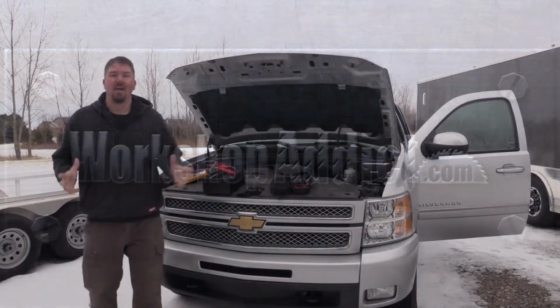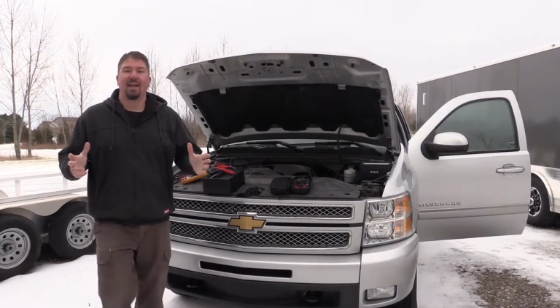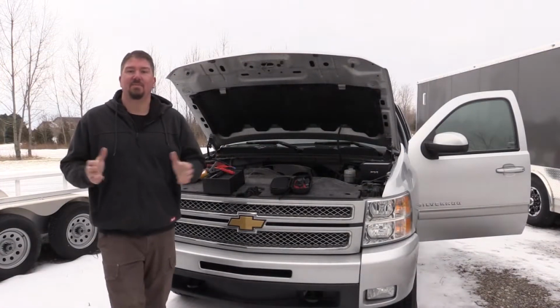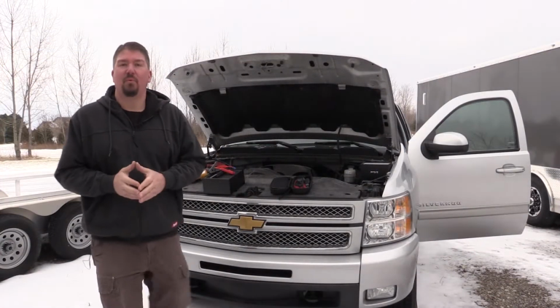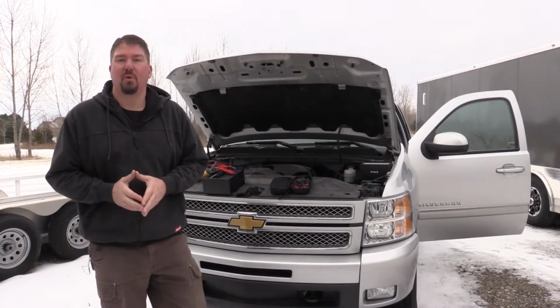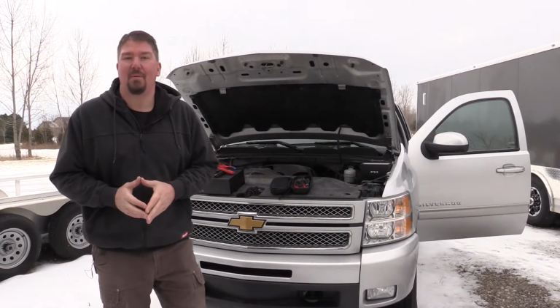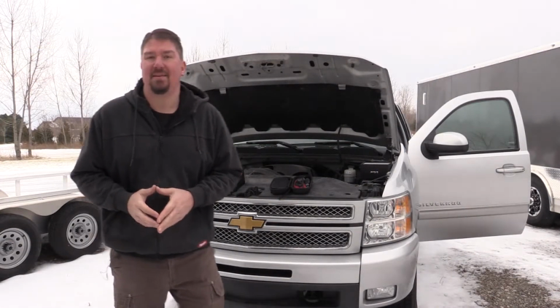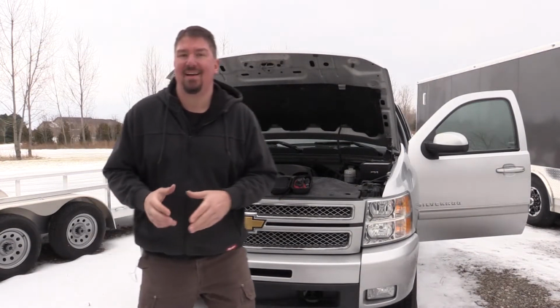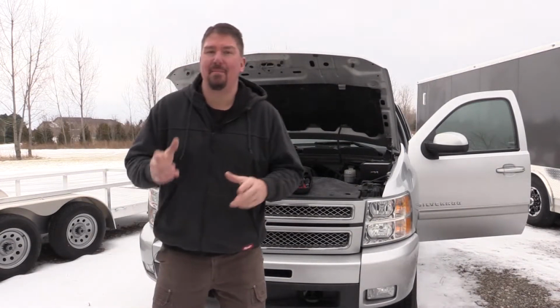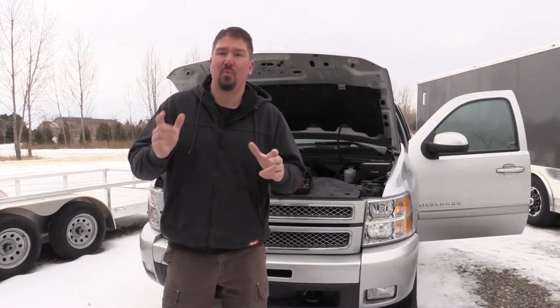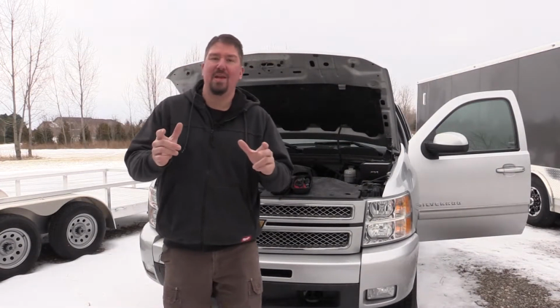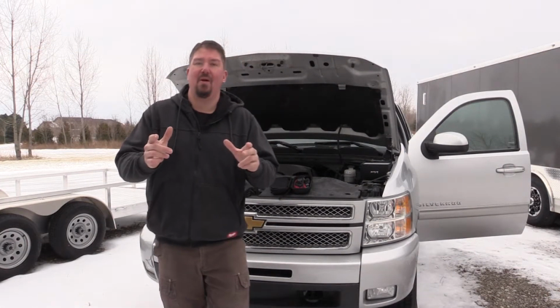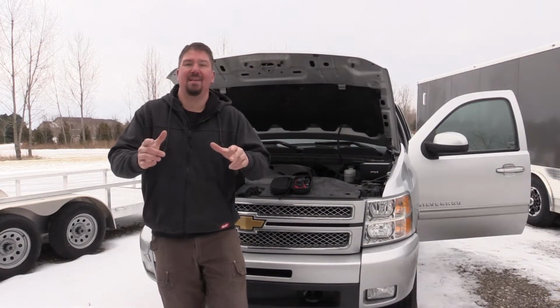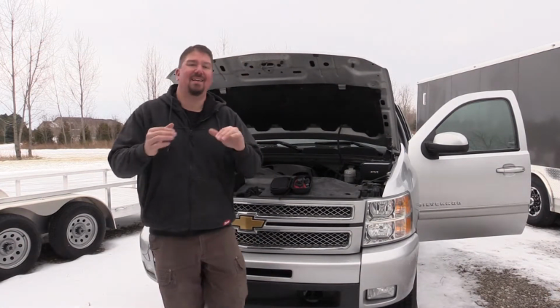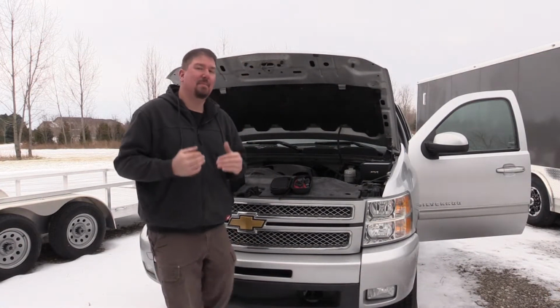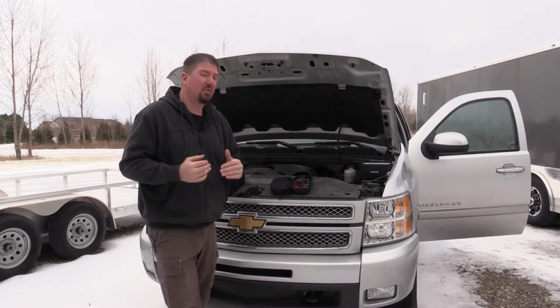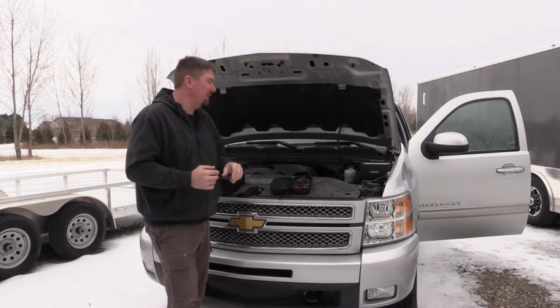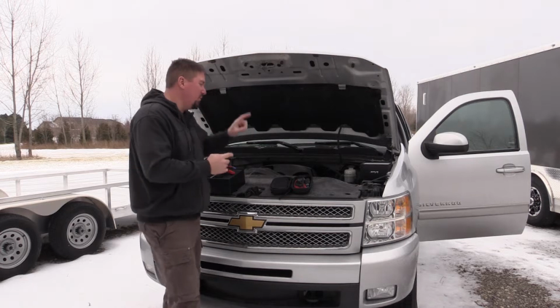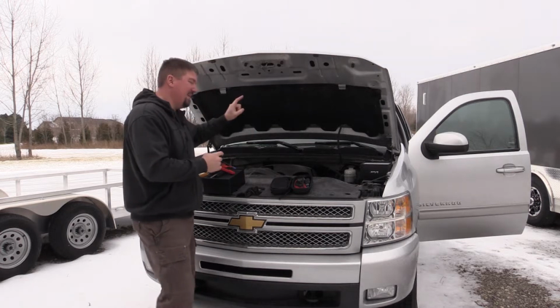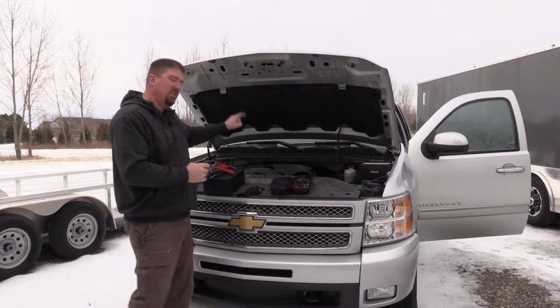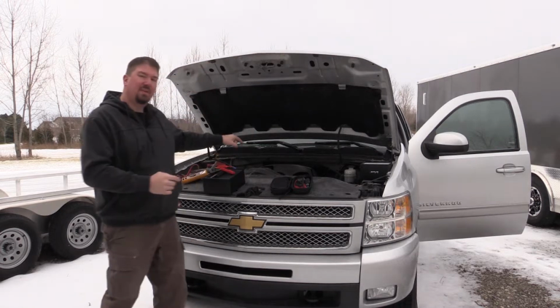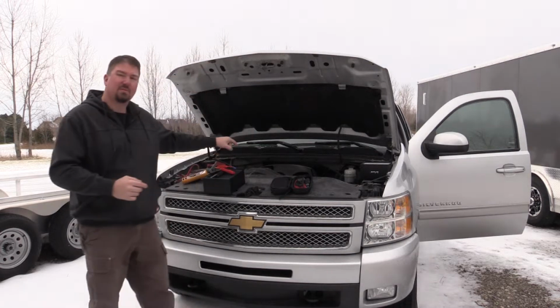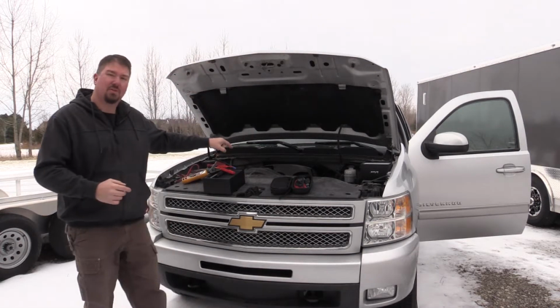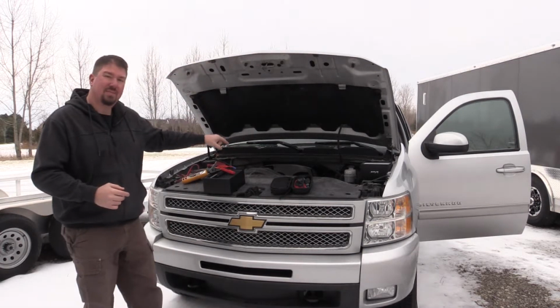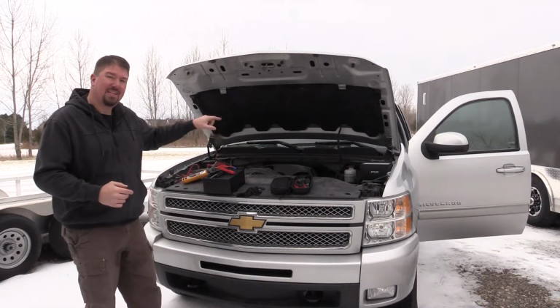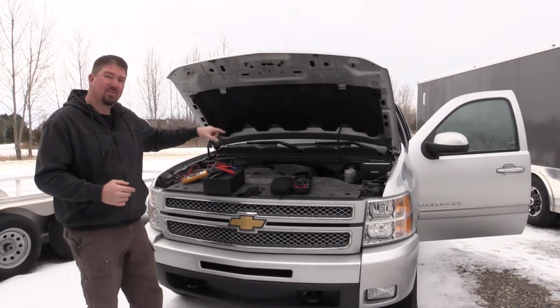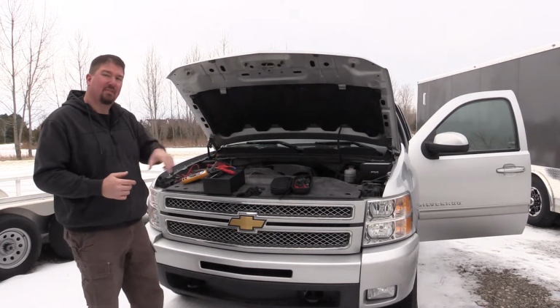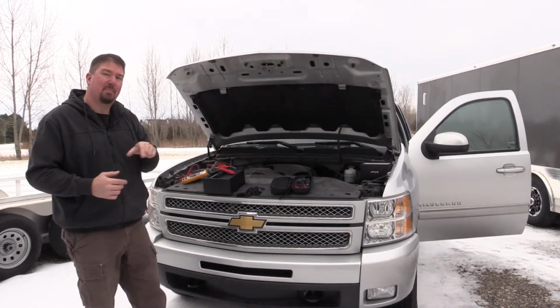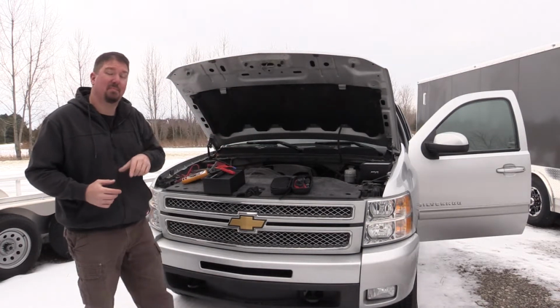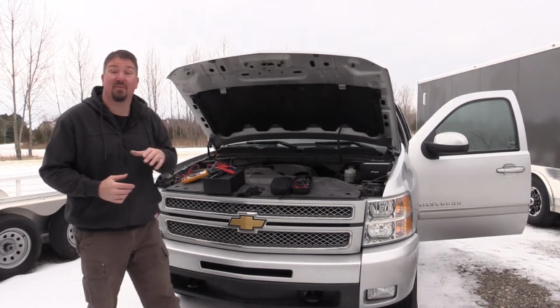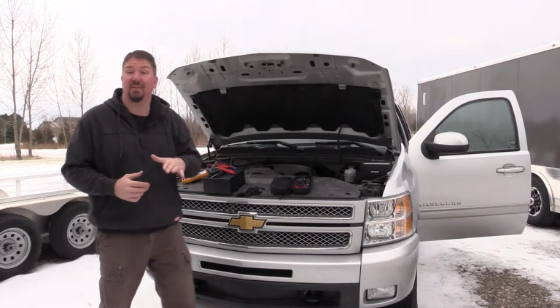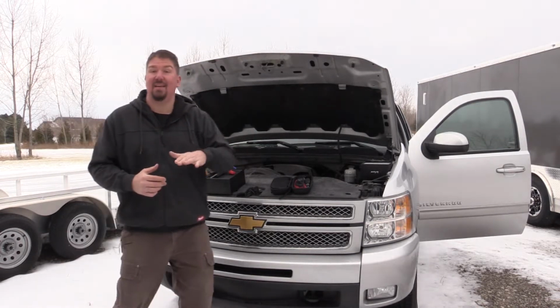Hey guys, Brian with workshopaddict.com and we are outside in the middle of winter with a 2013 Chevrolet pickup with a V8.